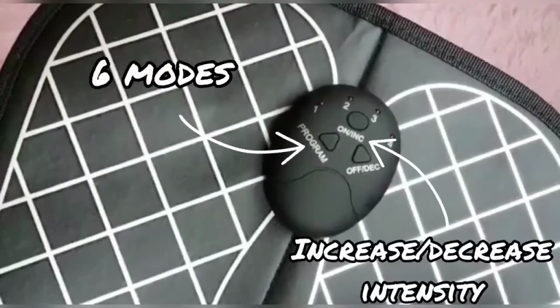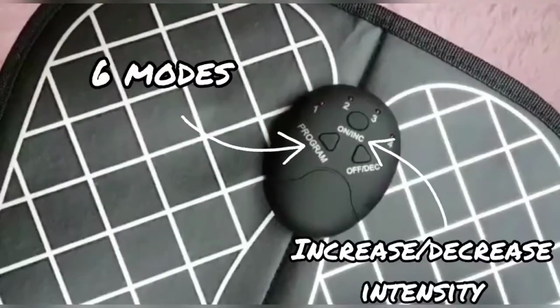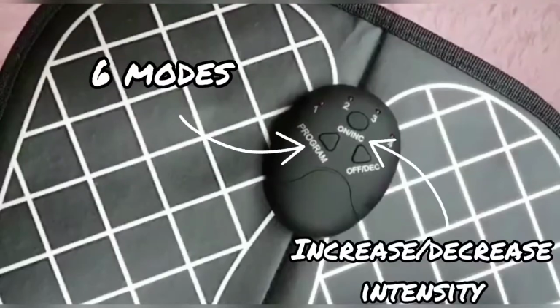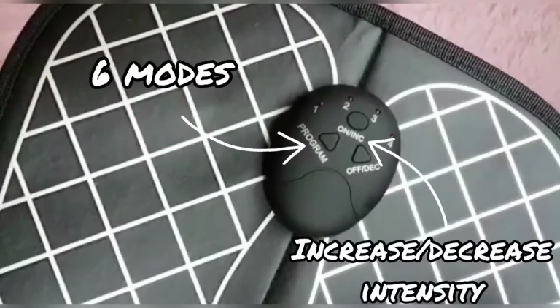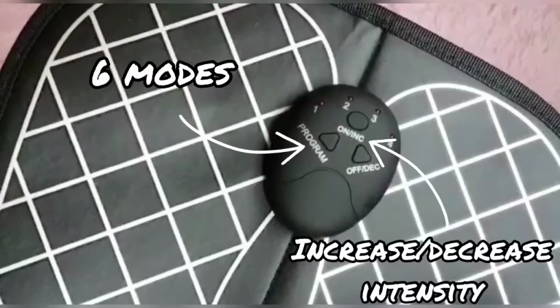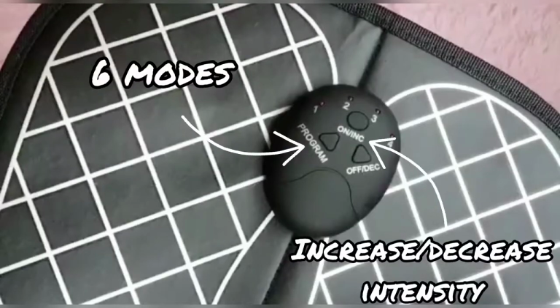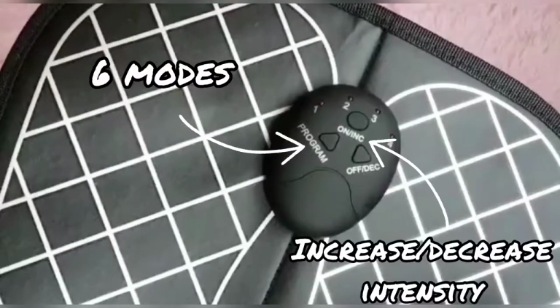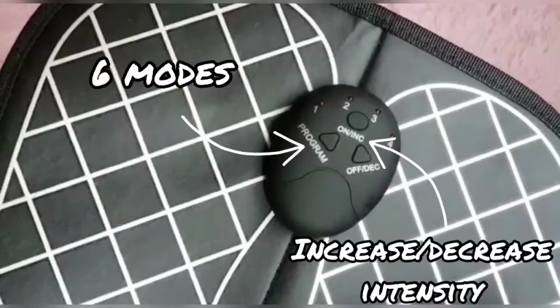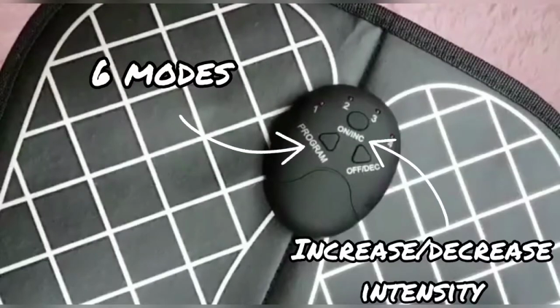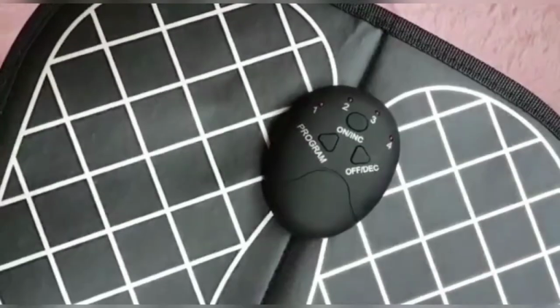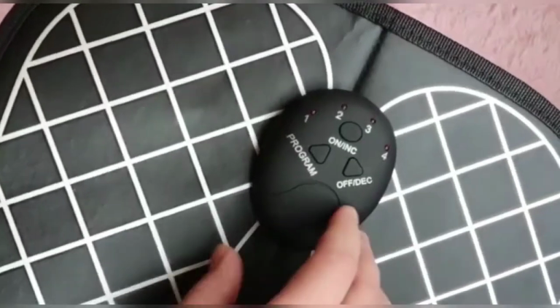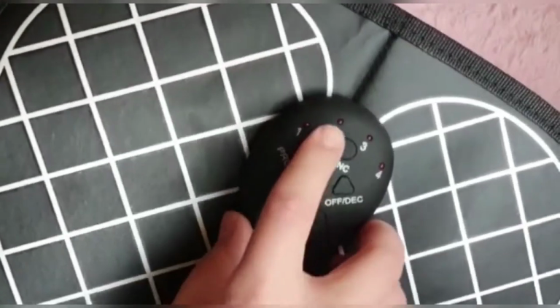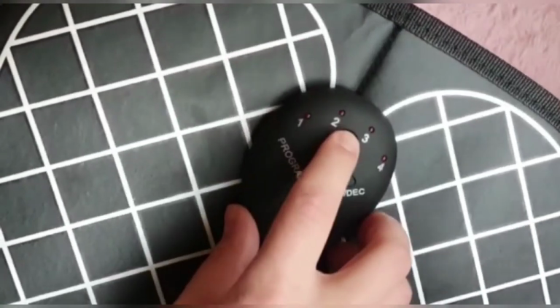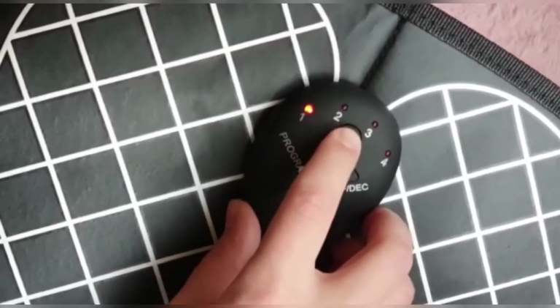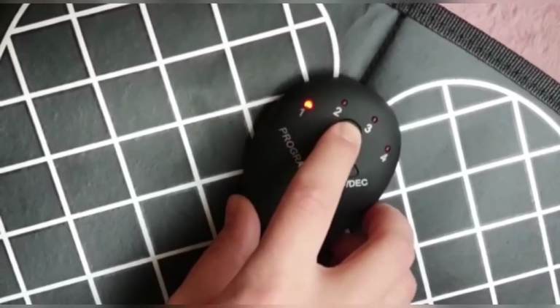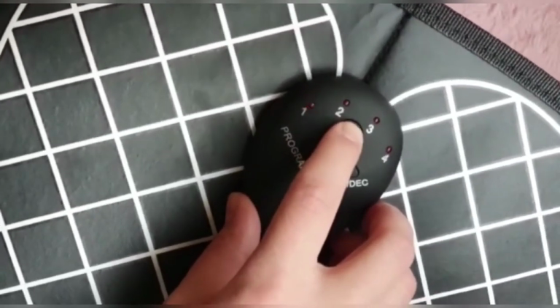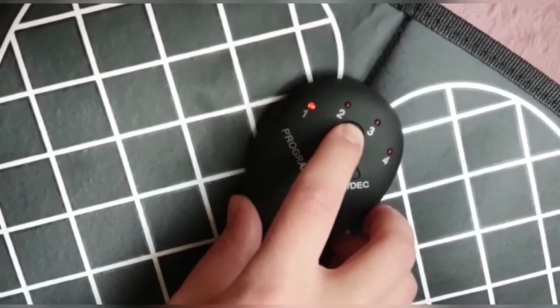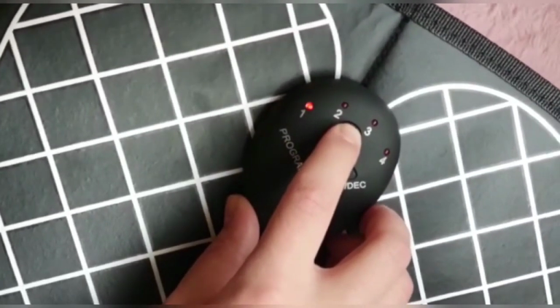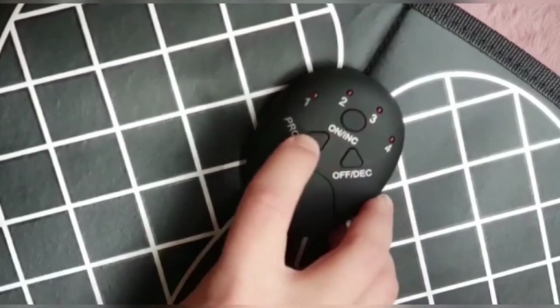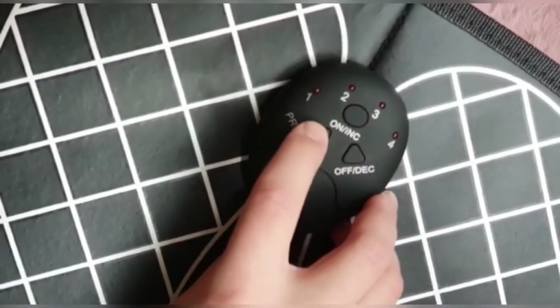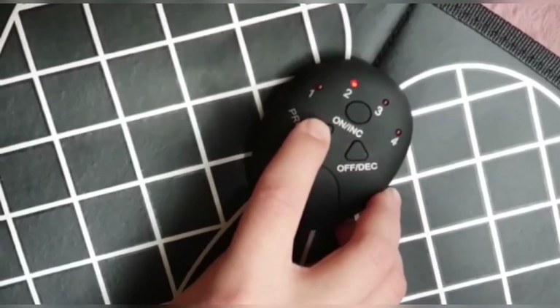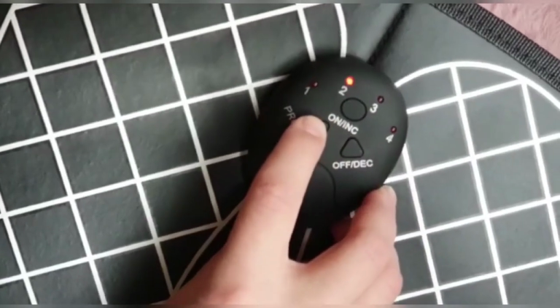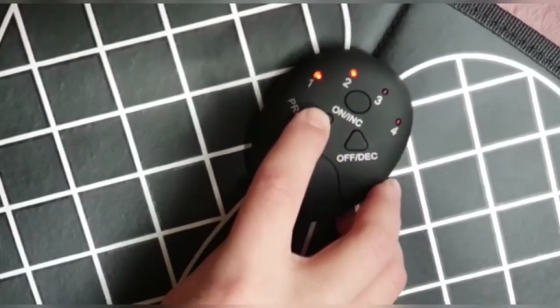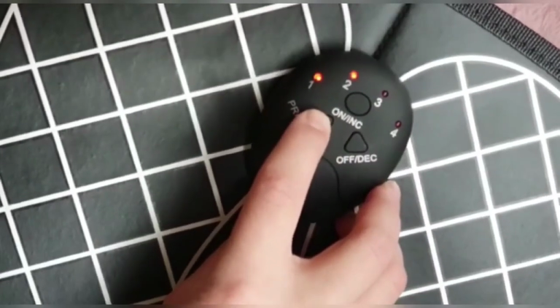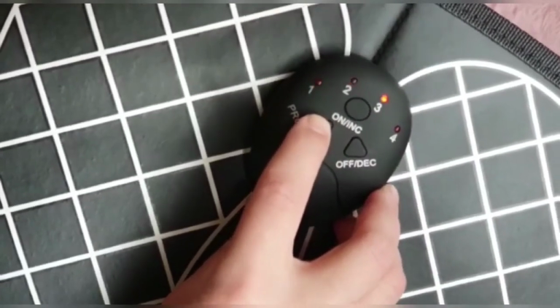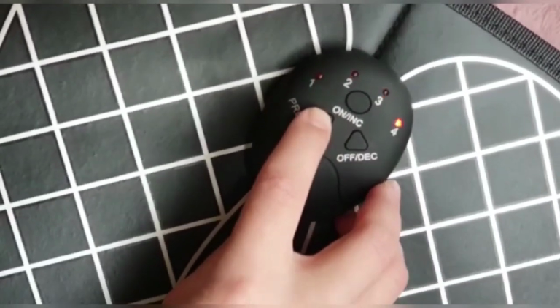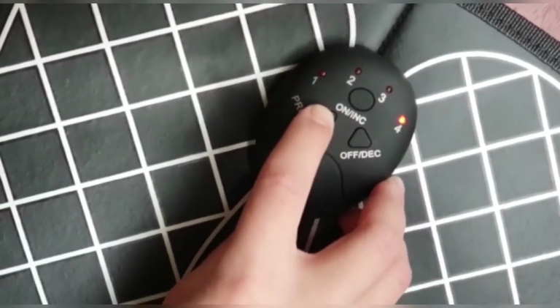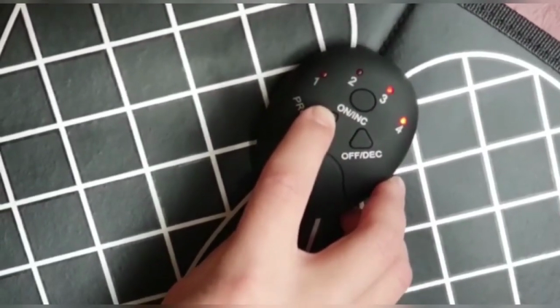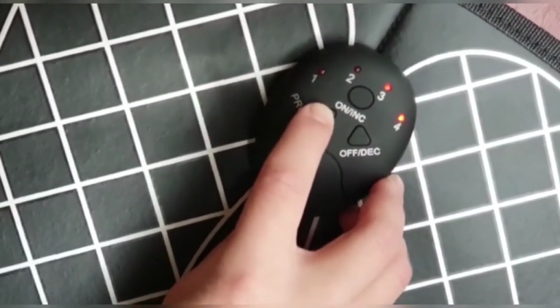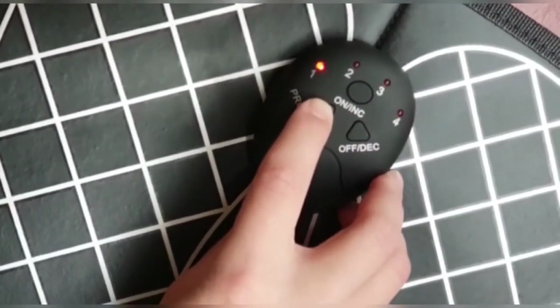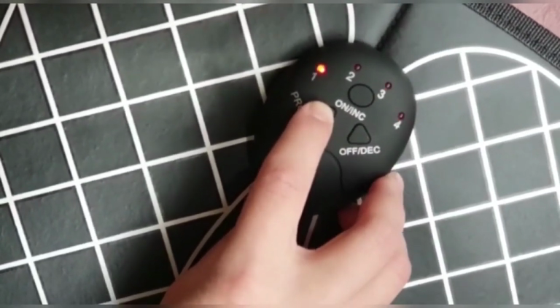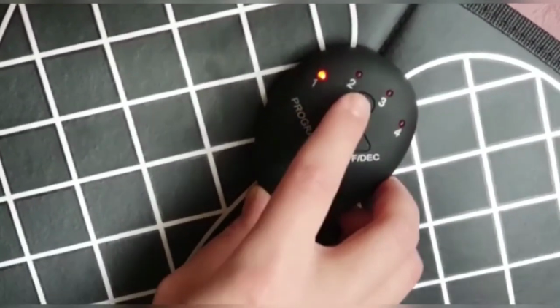Electric pulses help to stimulate blood flow to your heels, arches, soles and toes. This little mat really works.